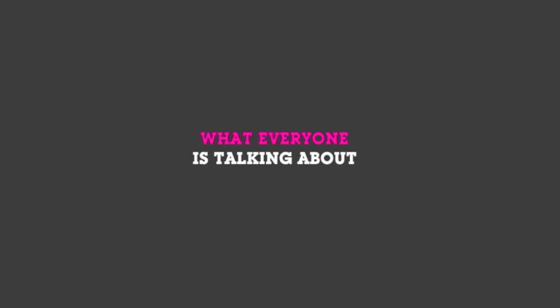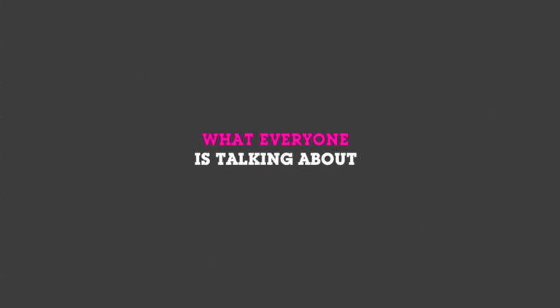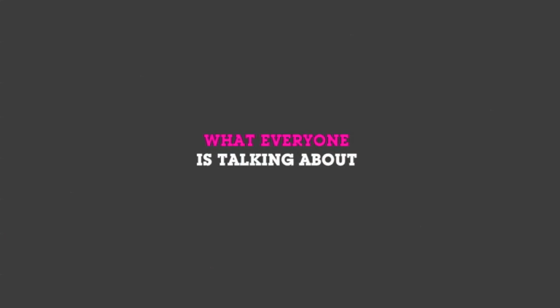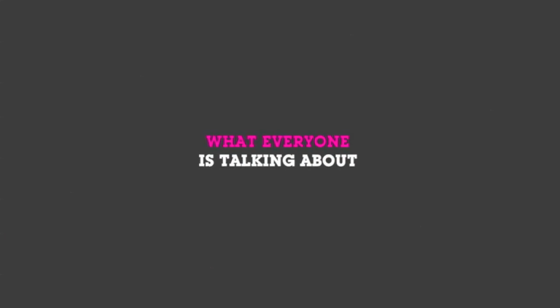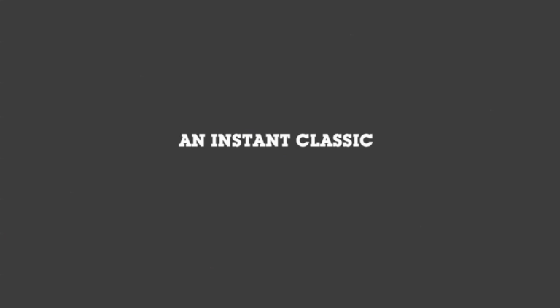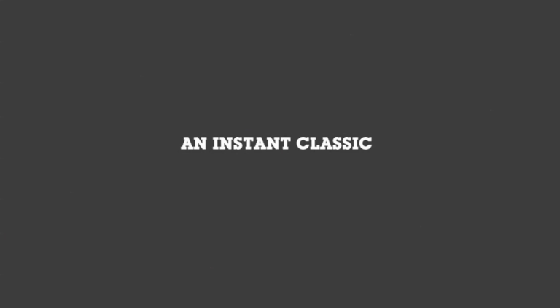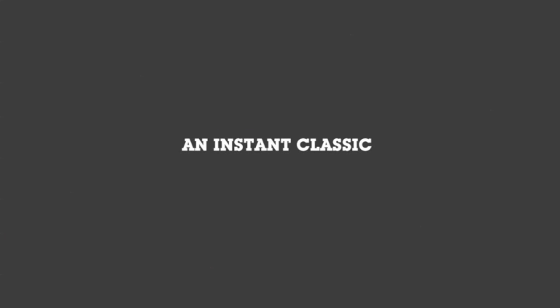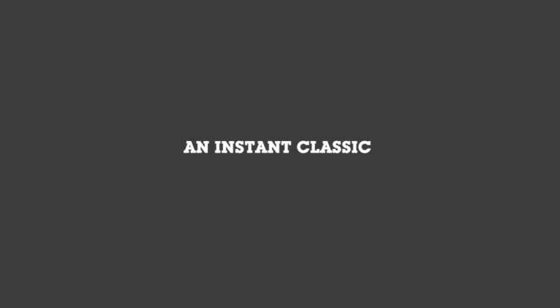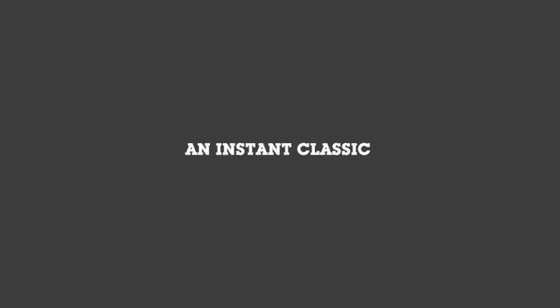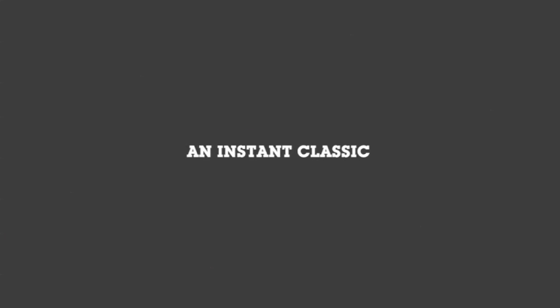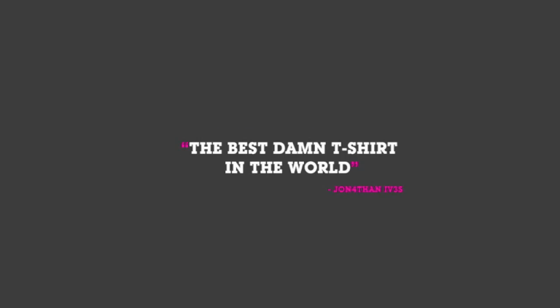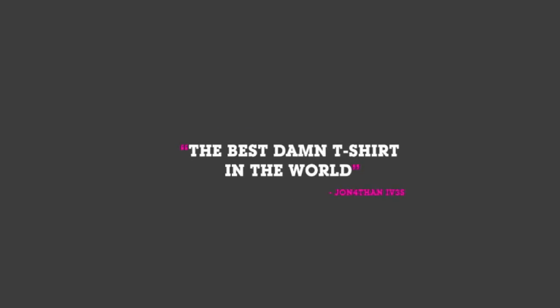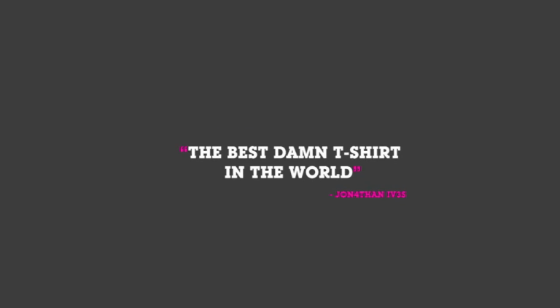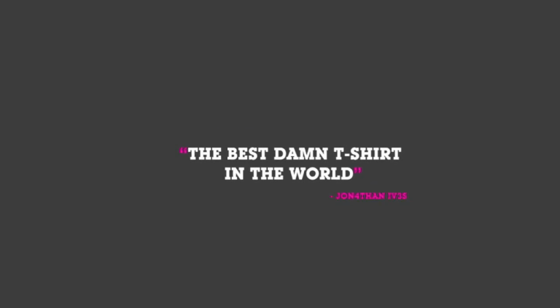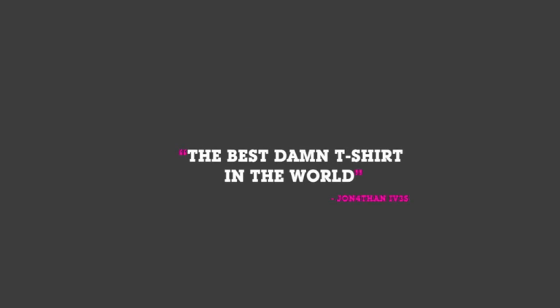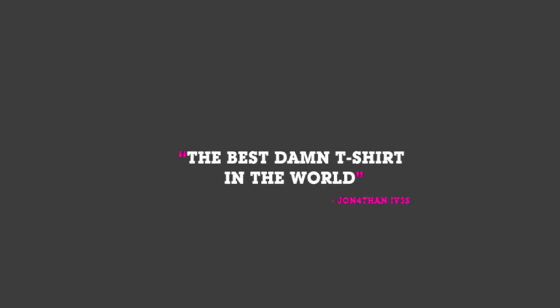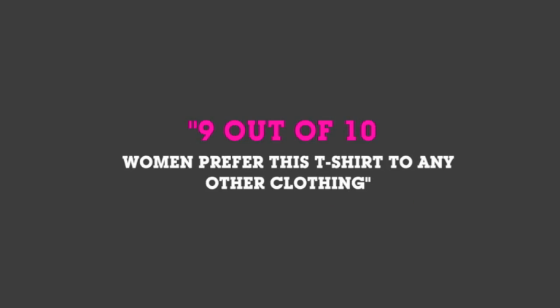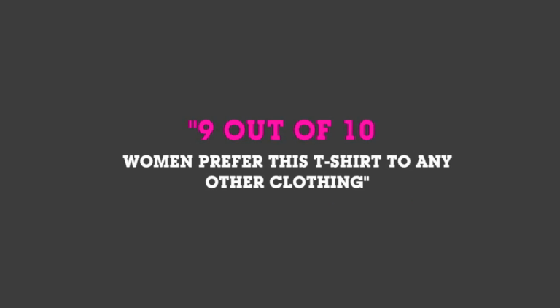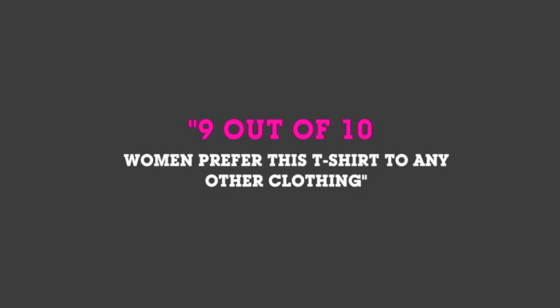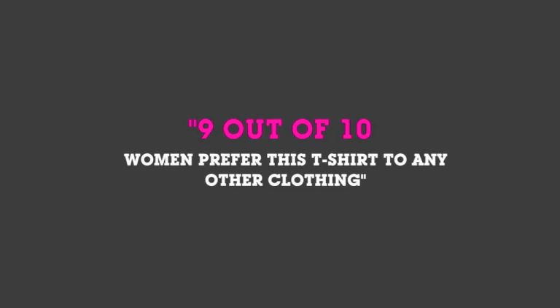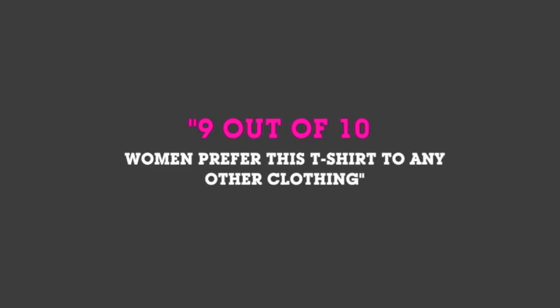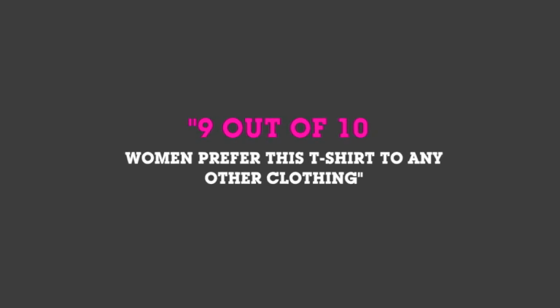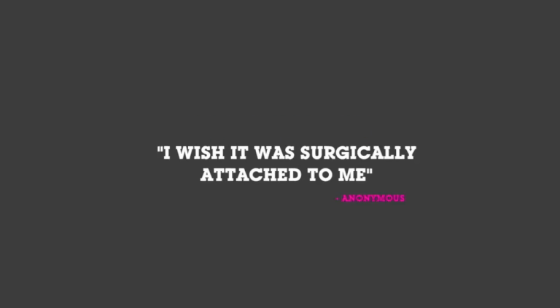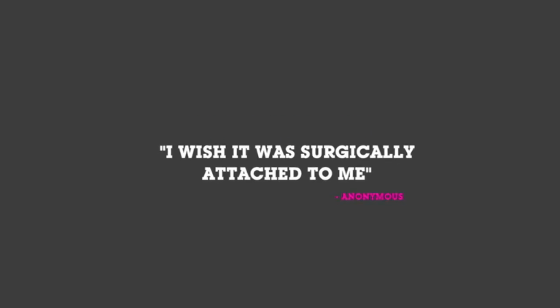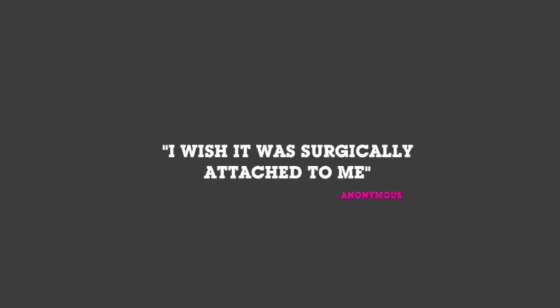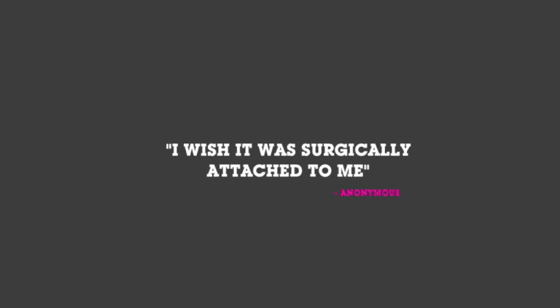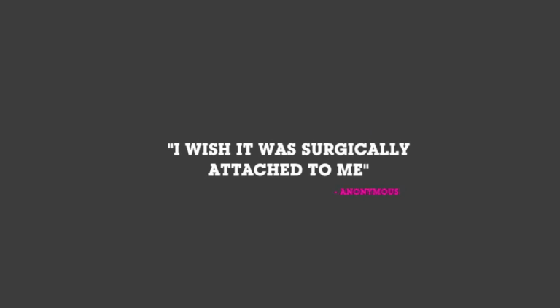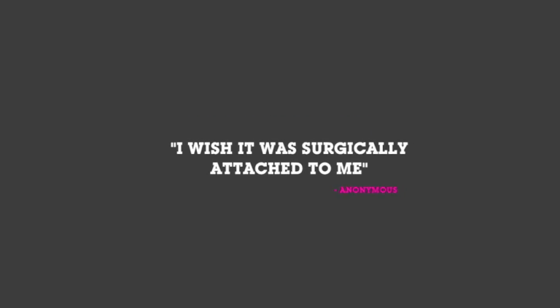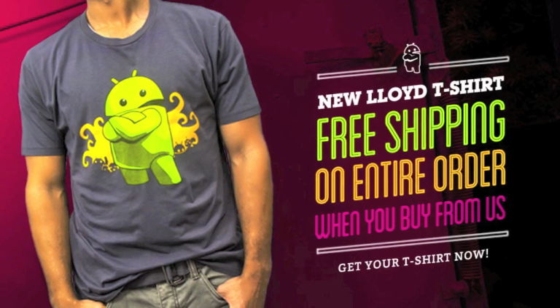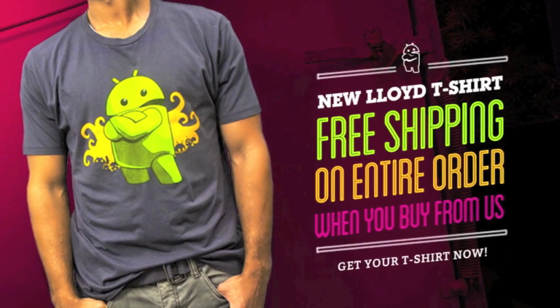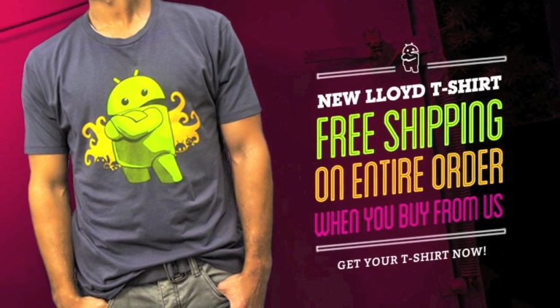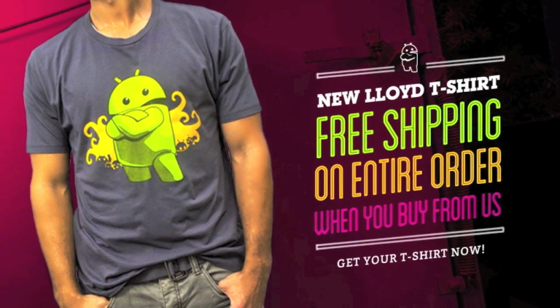Hey, everybody. It's Phil from Android Central, and if you want to help out the site and look good, go get the best damn Android t-shirt anywhere from shopandroid.com.